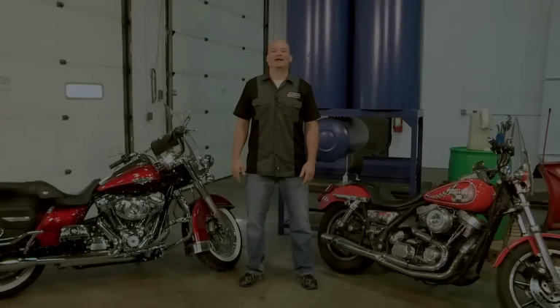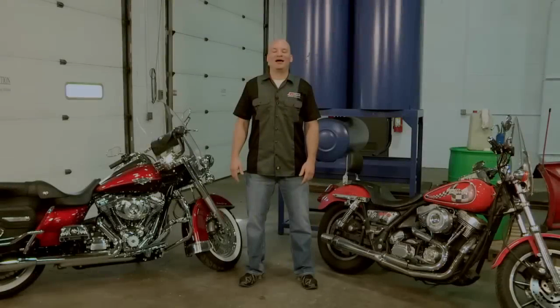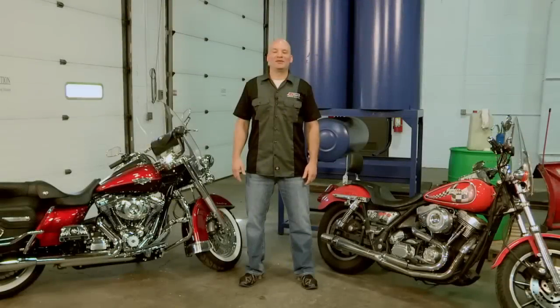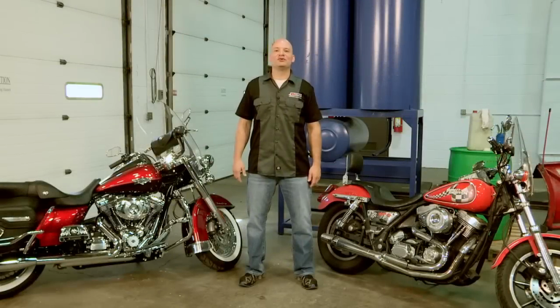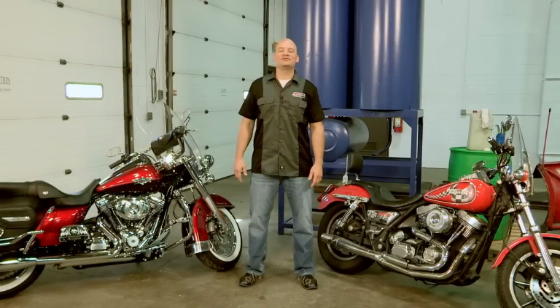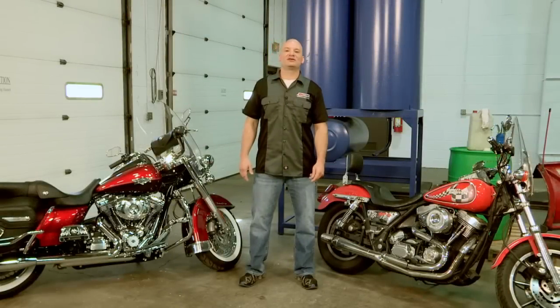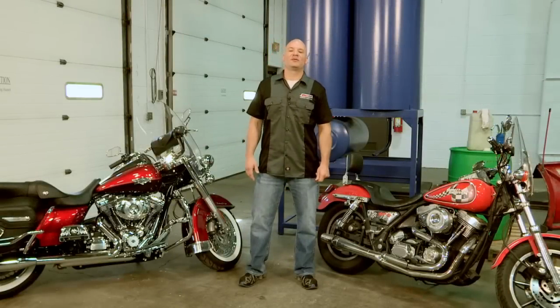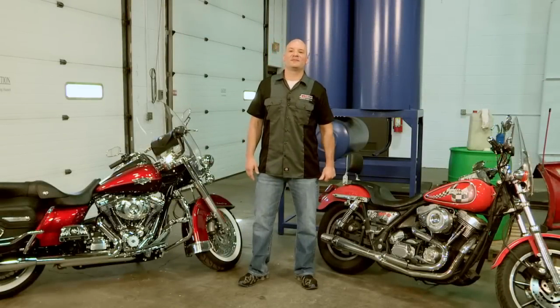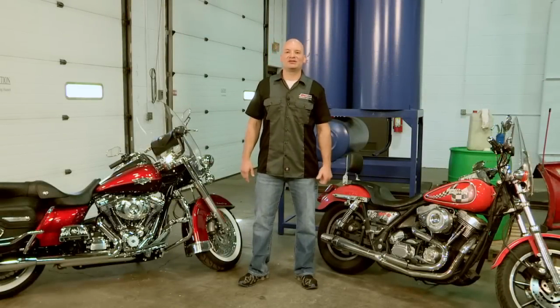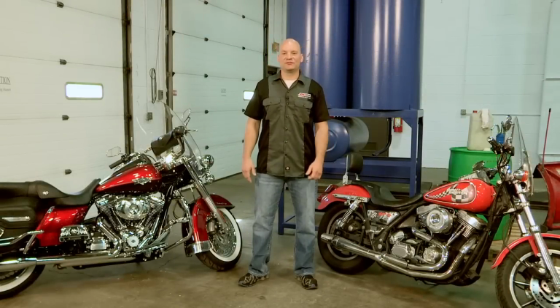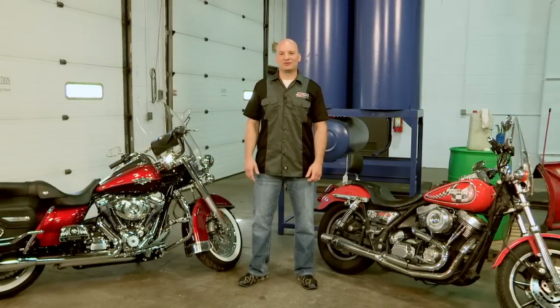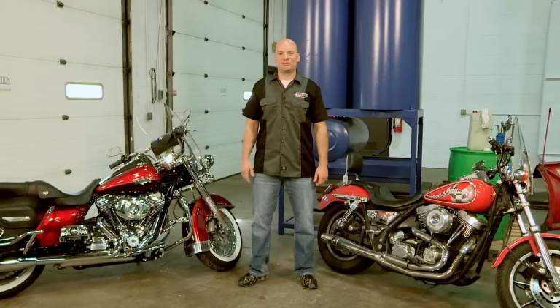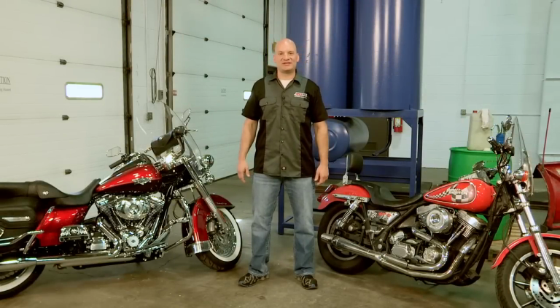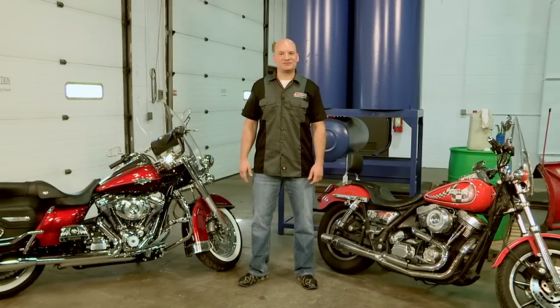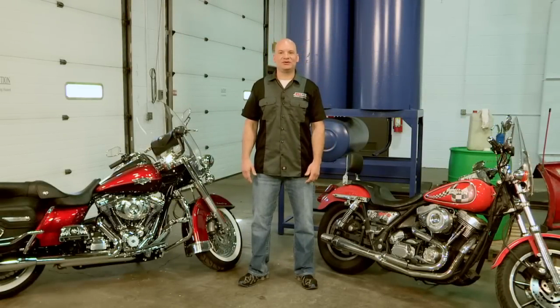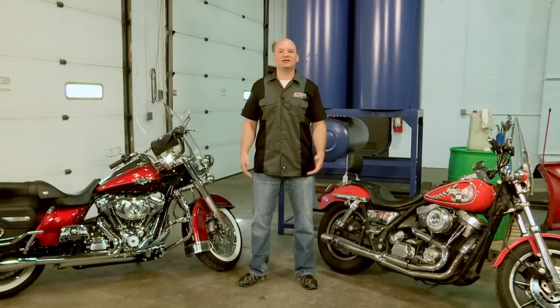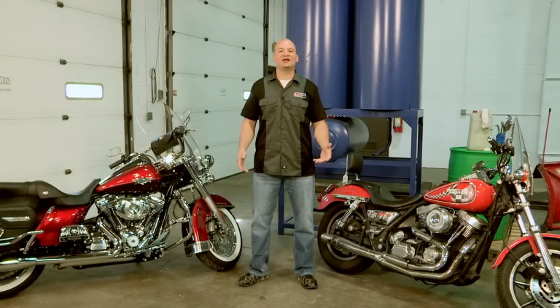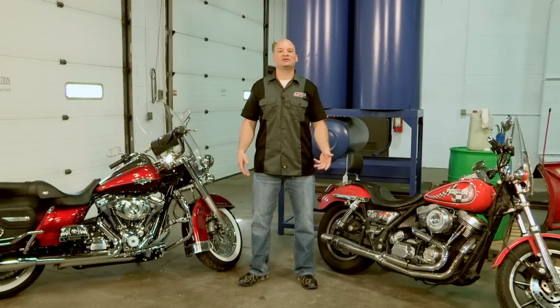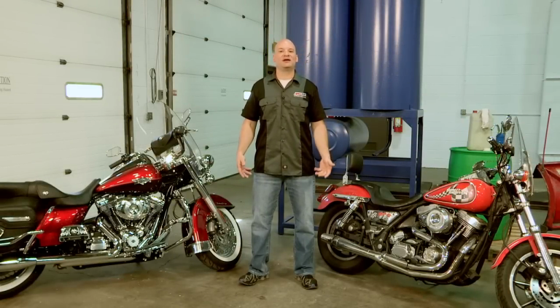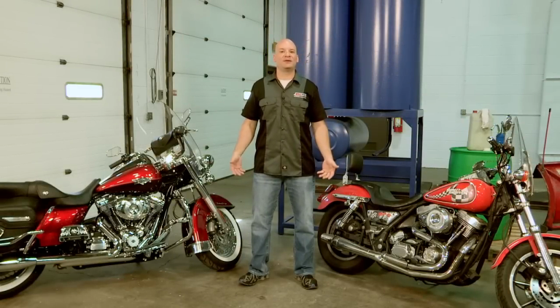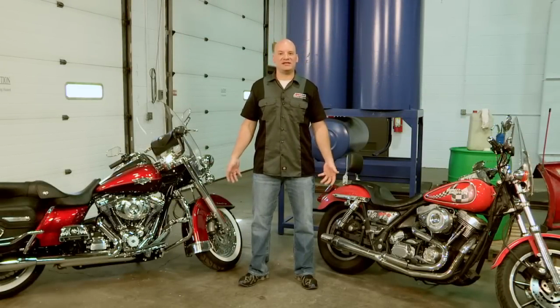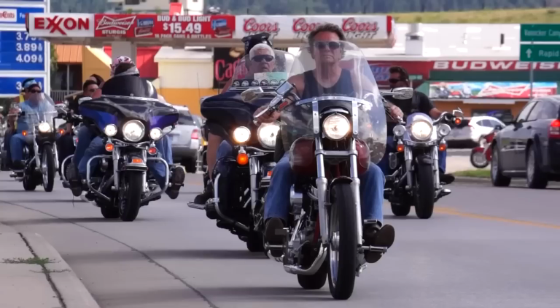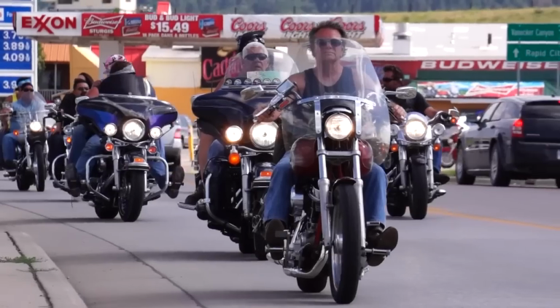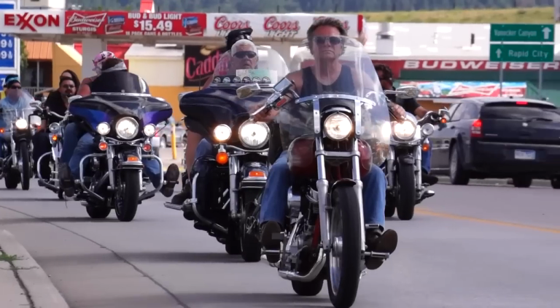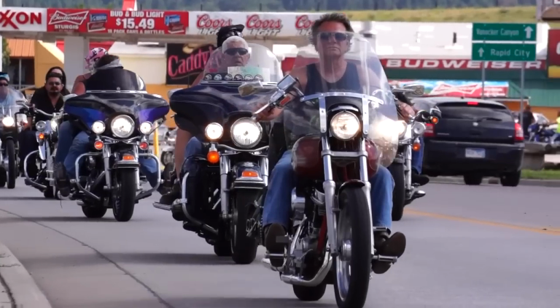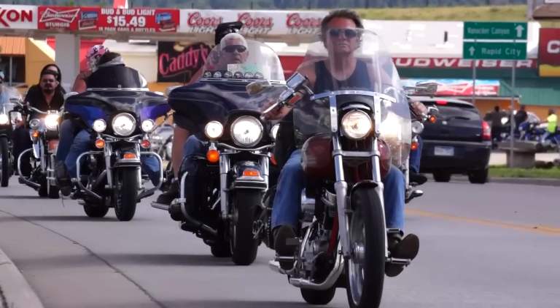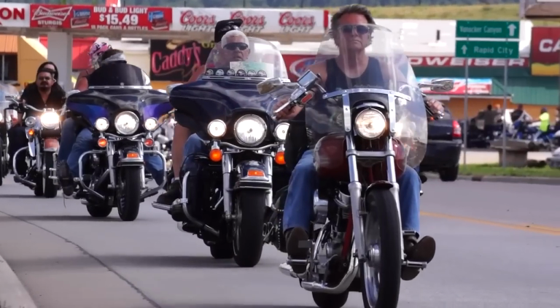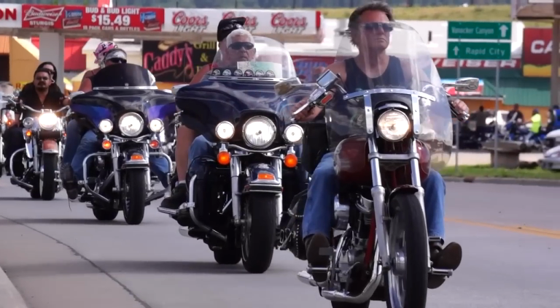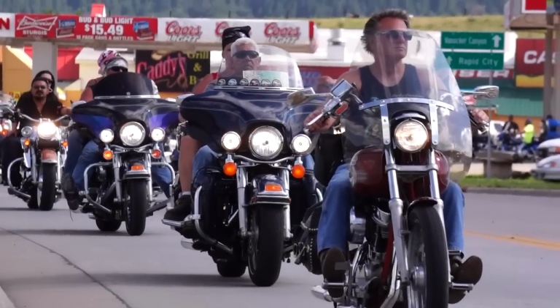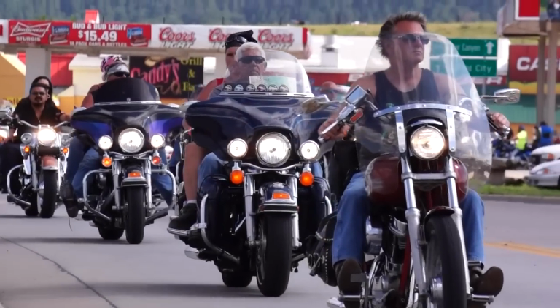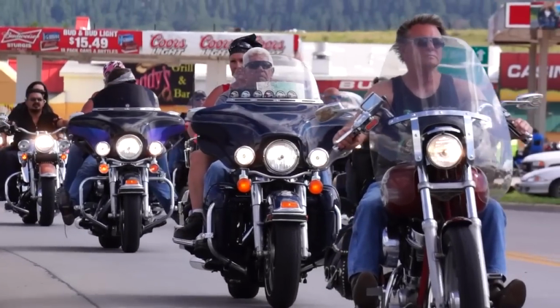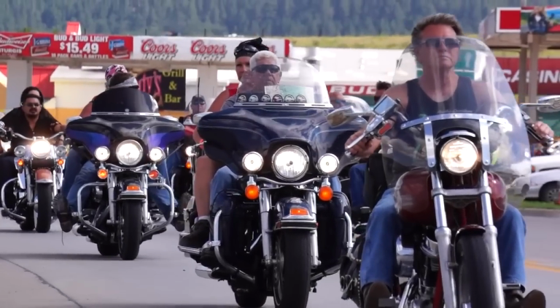Hi, I'm Len Groom, Technical Product Manager for Powersports at Amsoil, and today we're talking about heat, specifically in V-twin motorcycles.